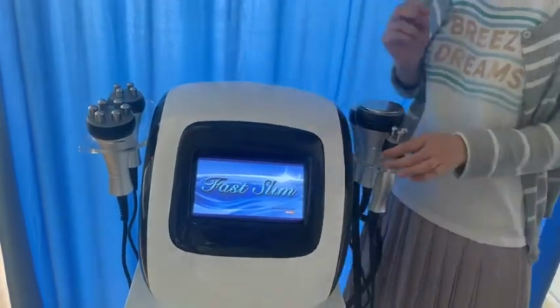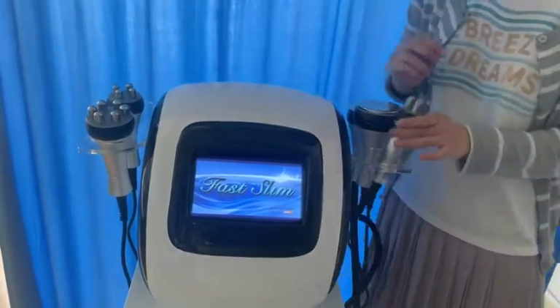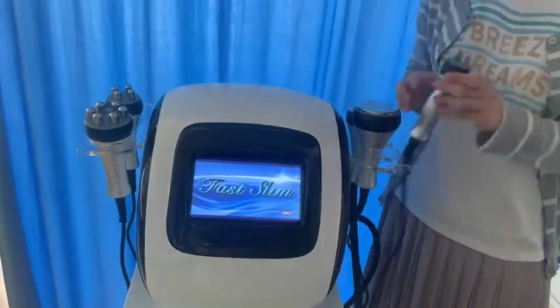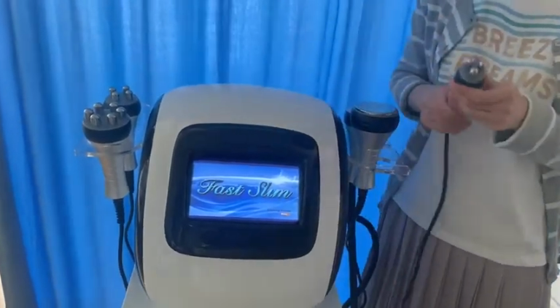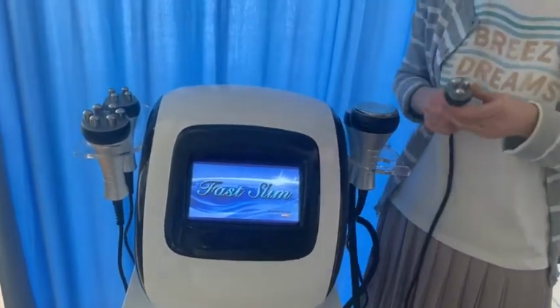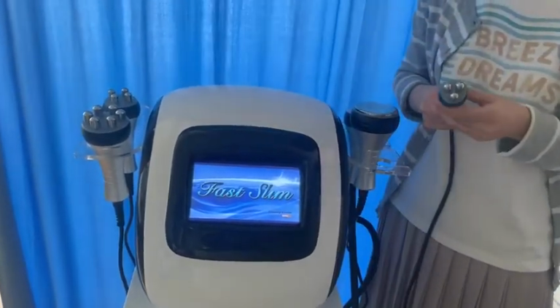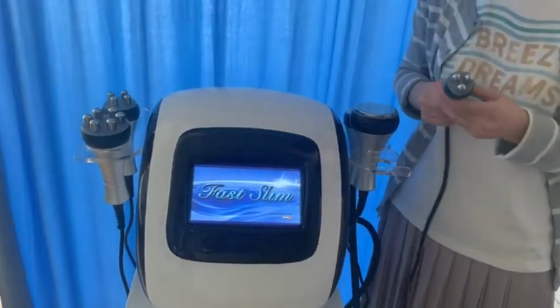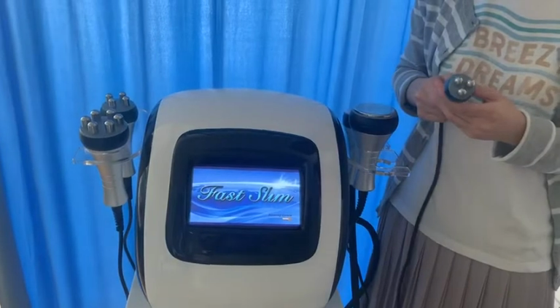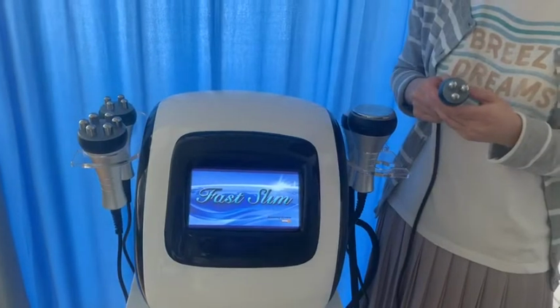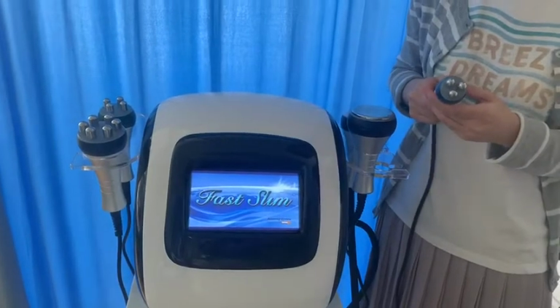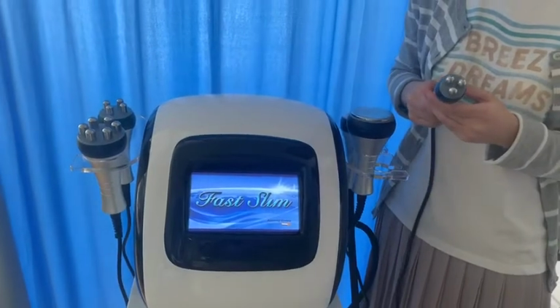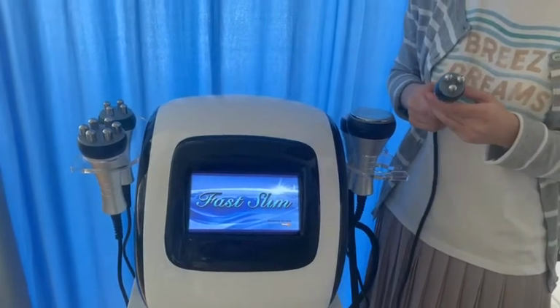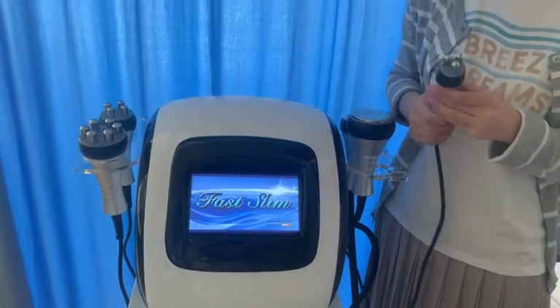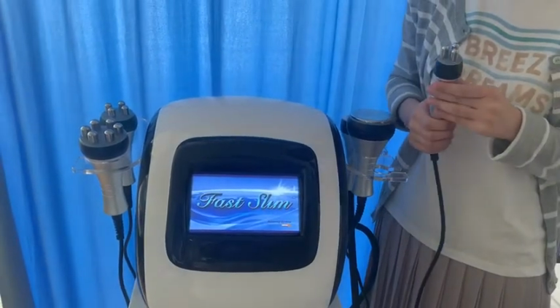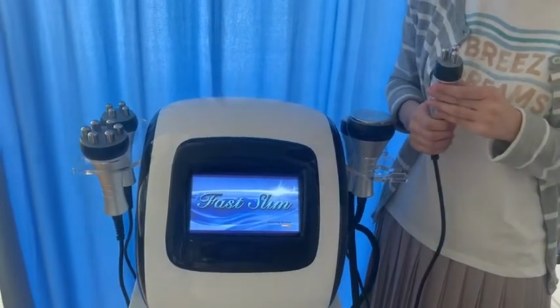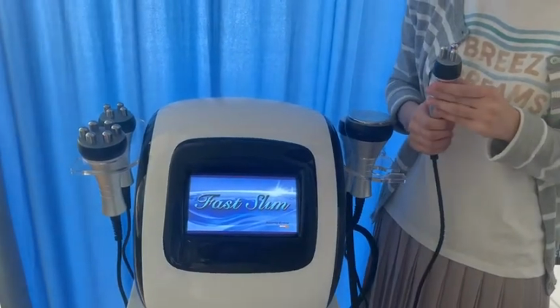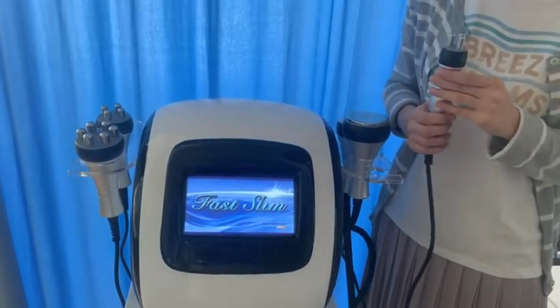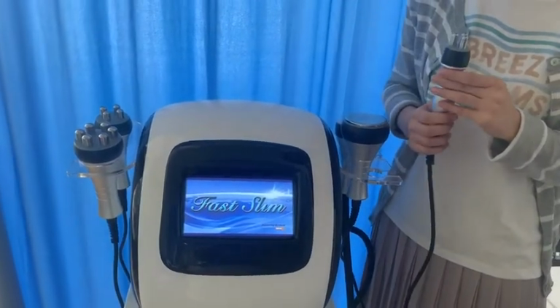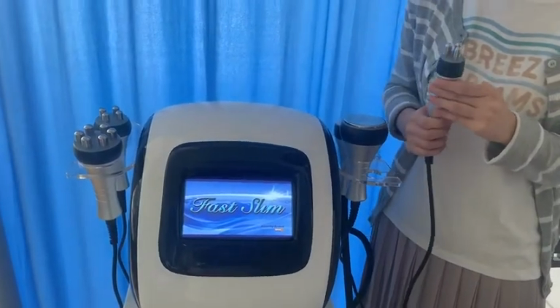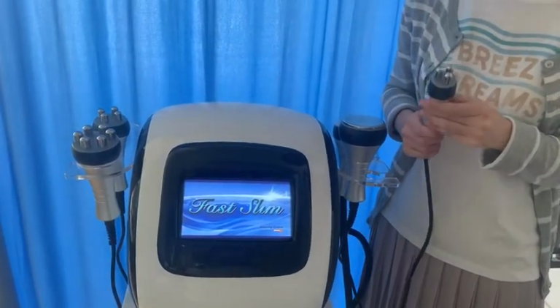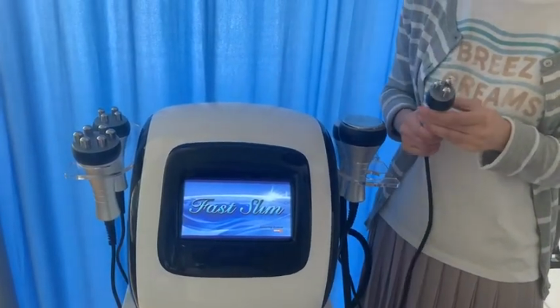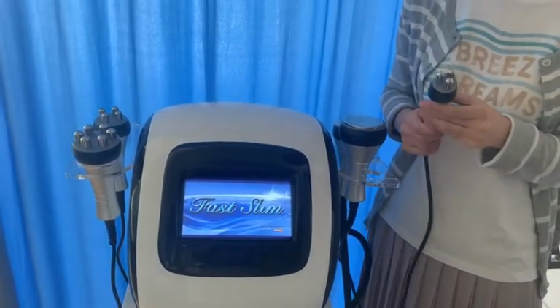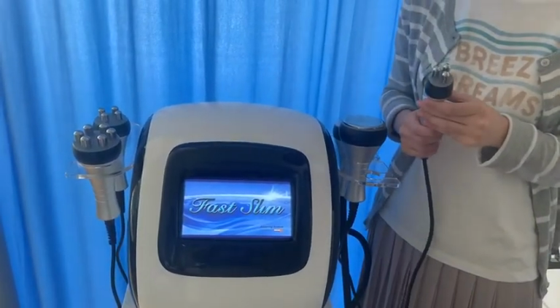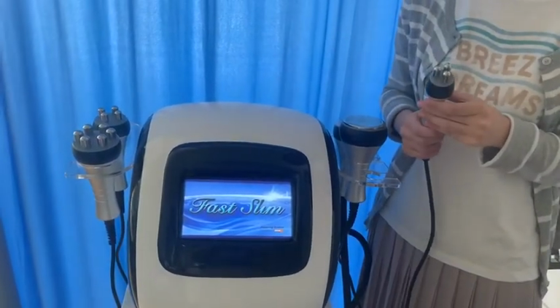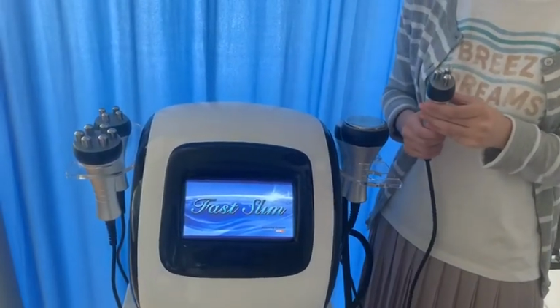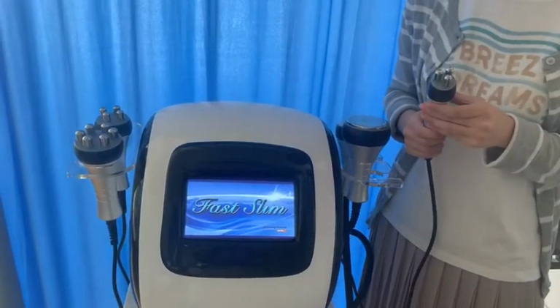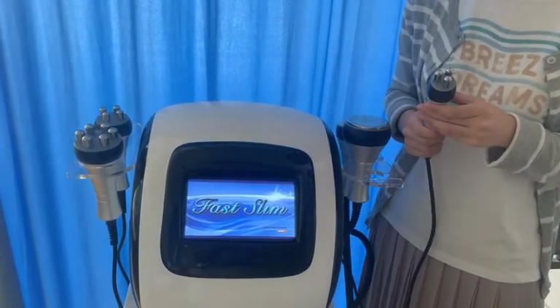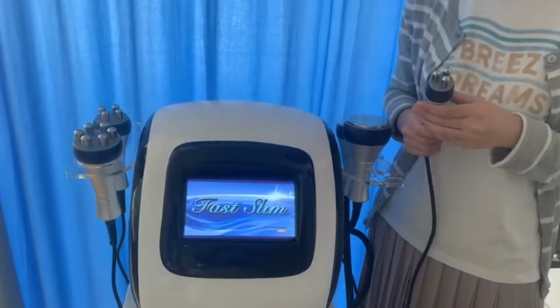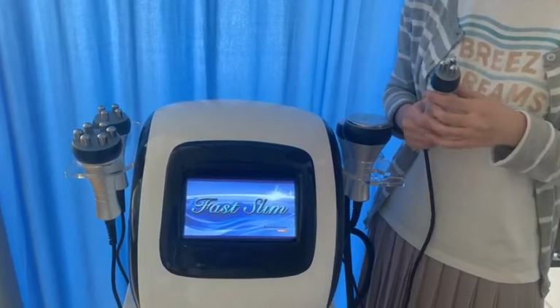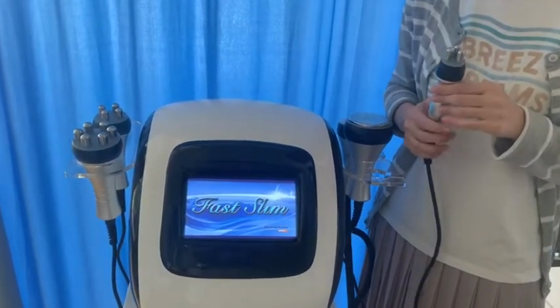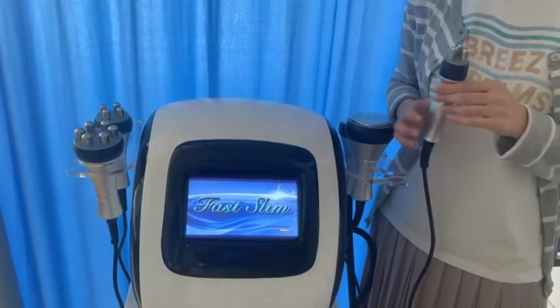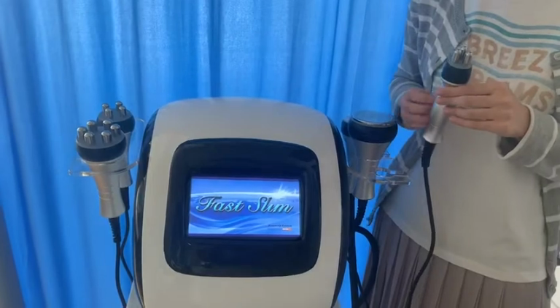This triple radiofrequency handle for face lifting stimulates the collagen.